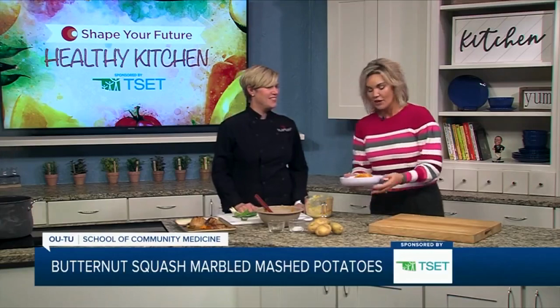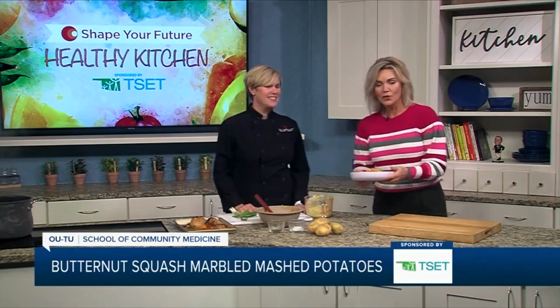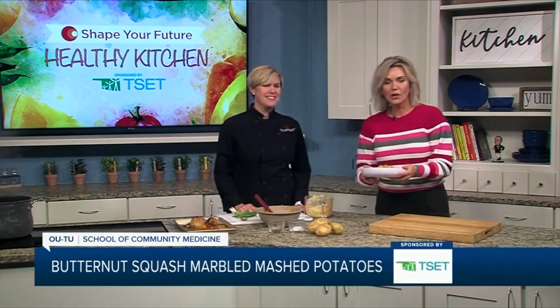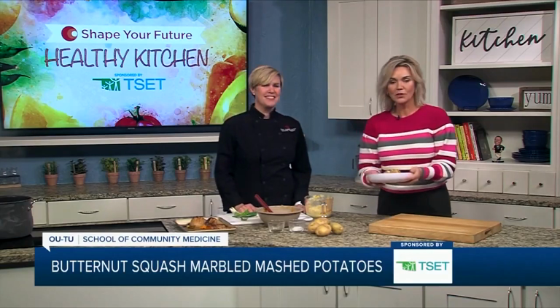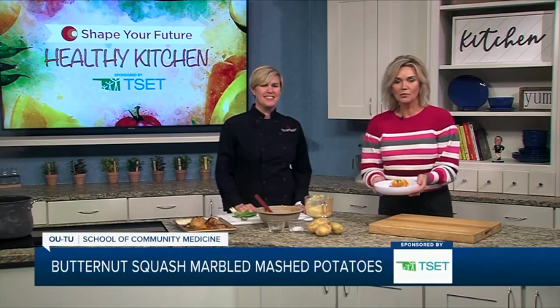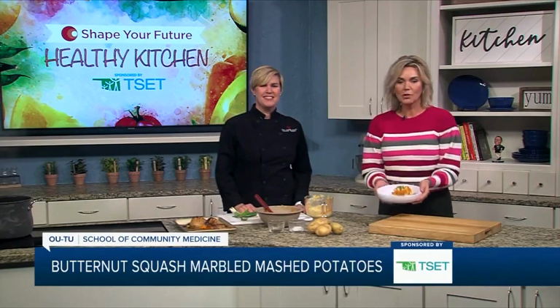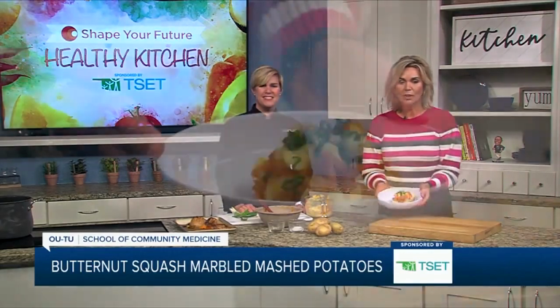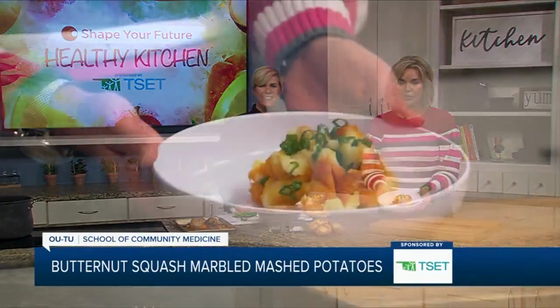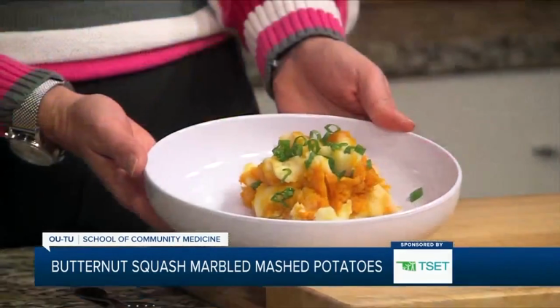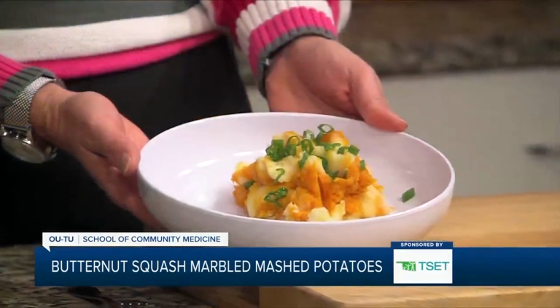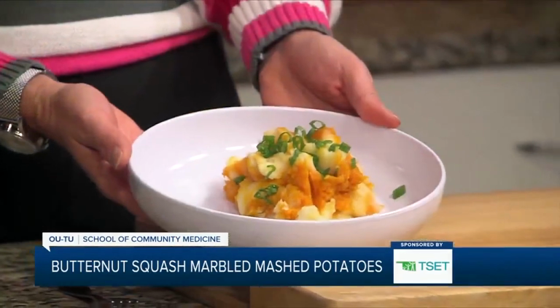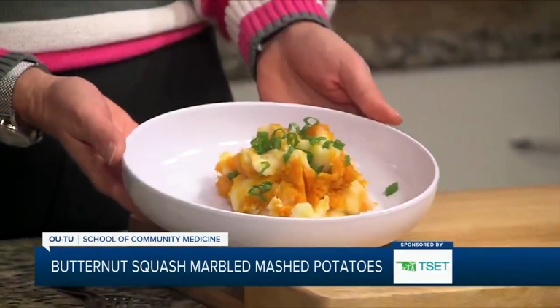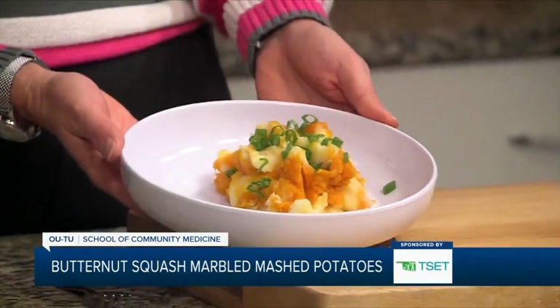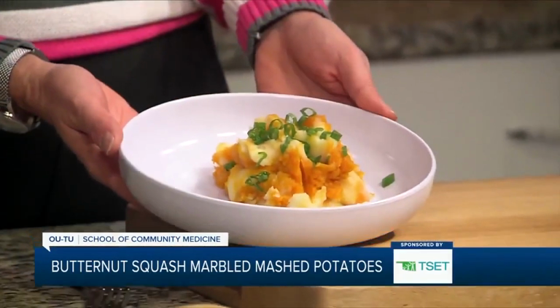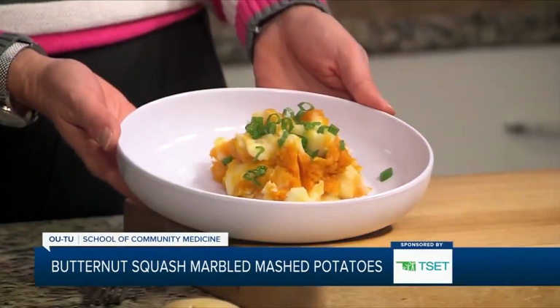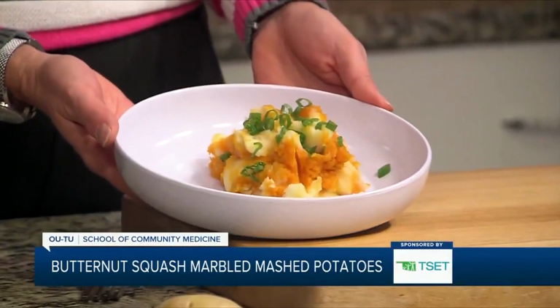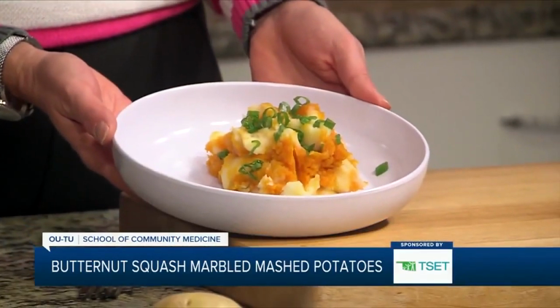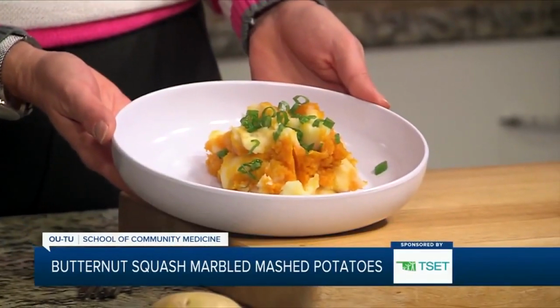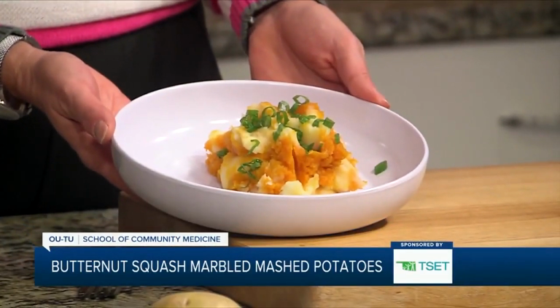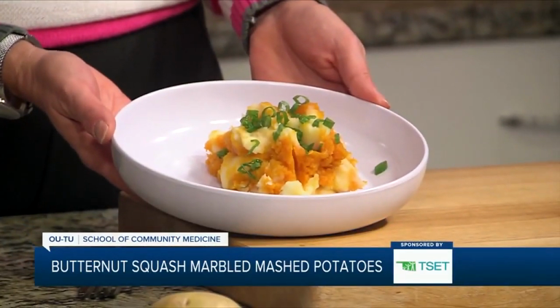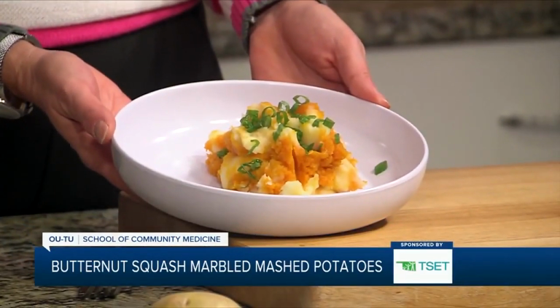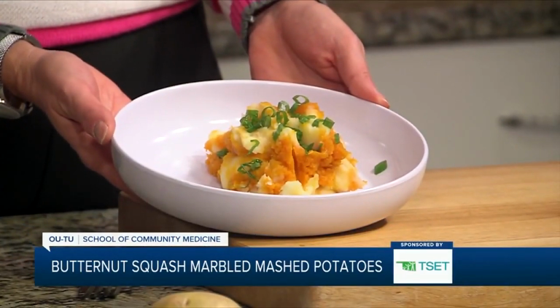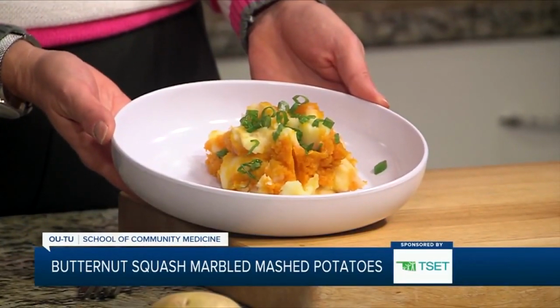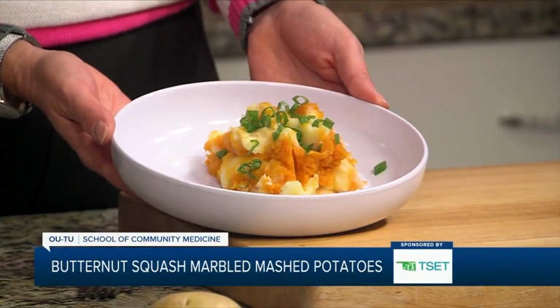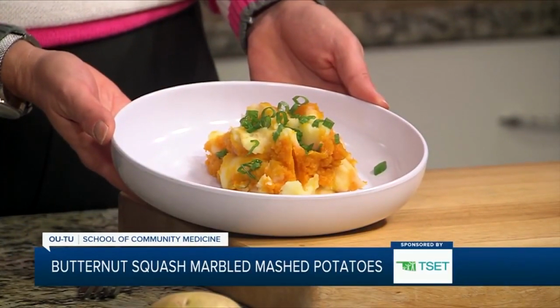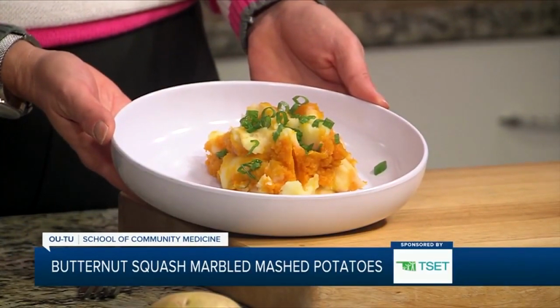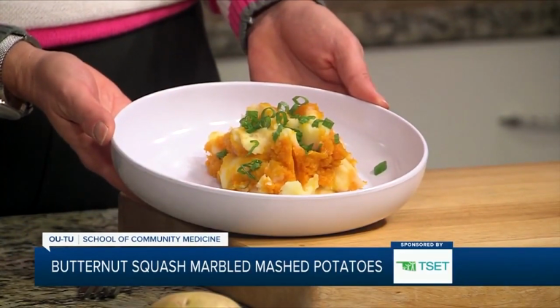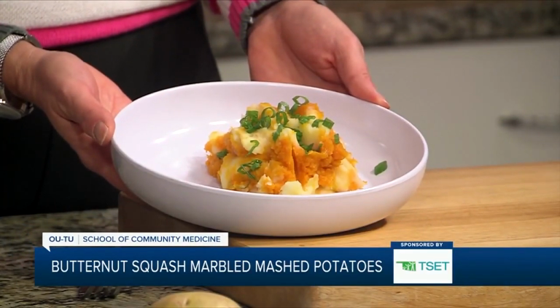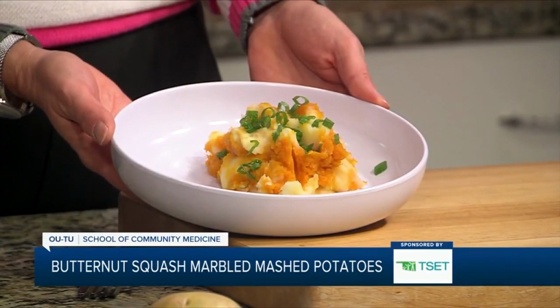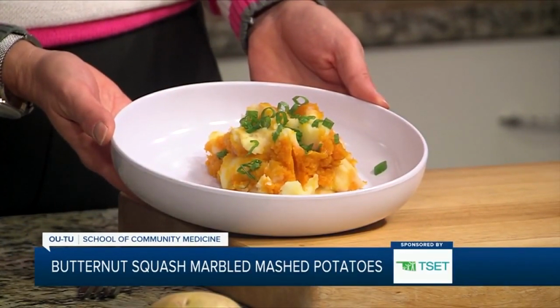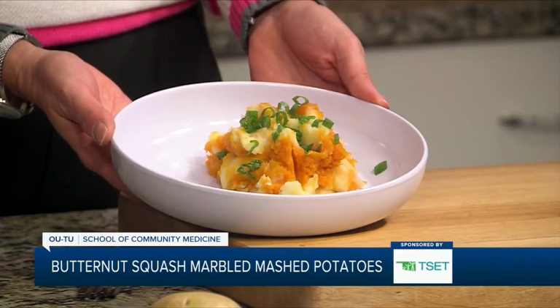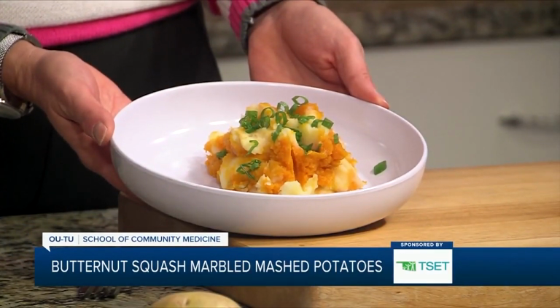If you want to learn more about this recipe or any of the other recipes, go ahead and head to KJRH.com.